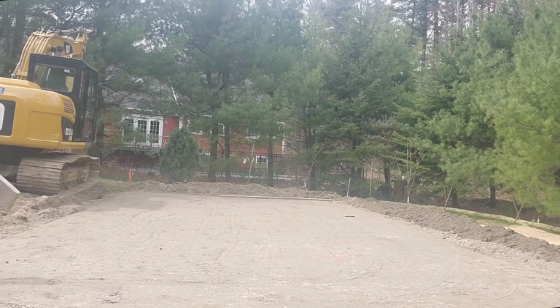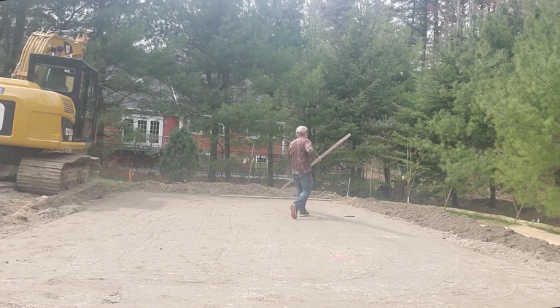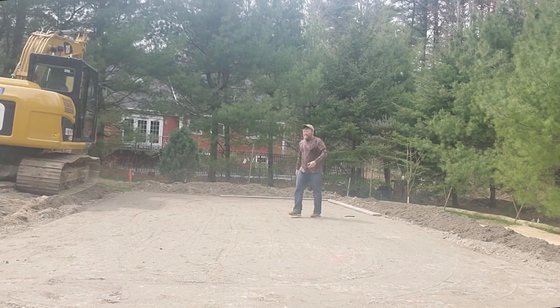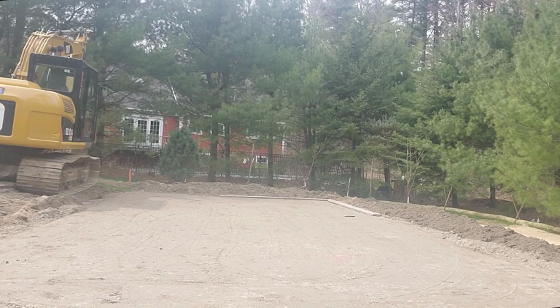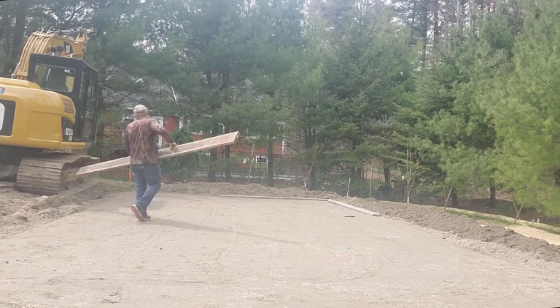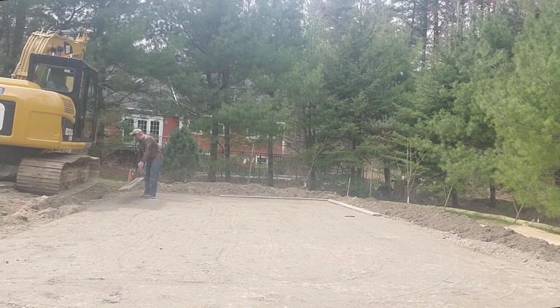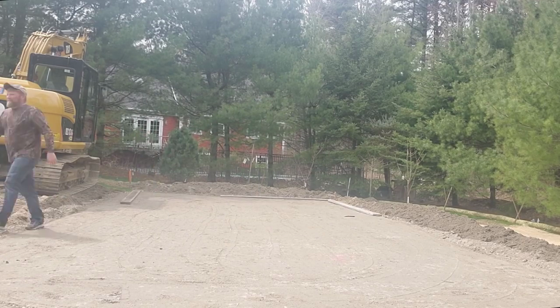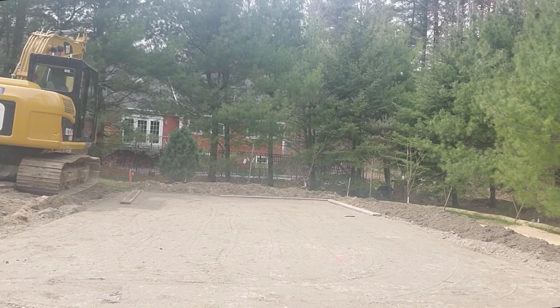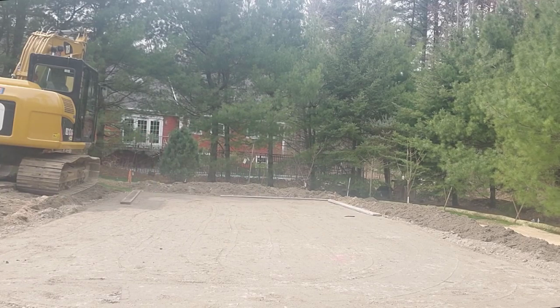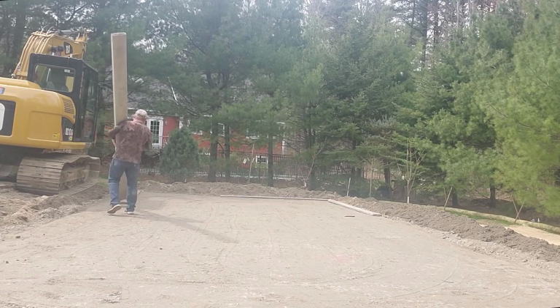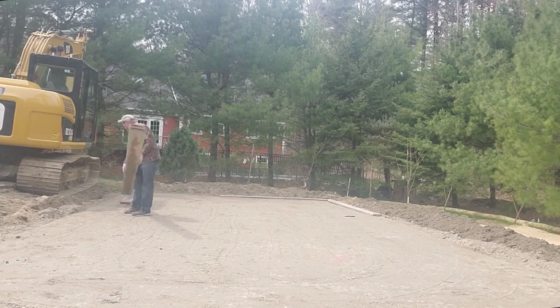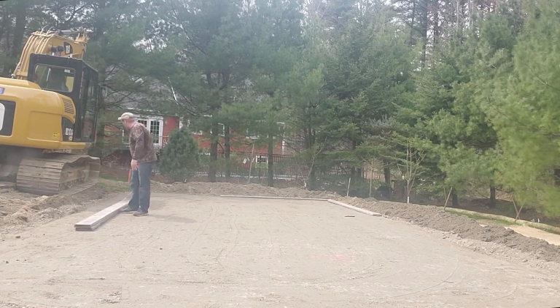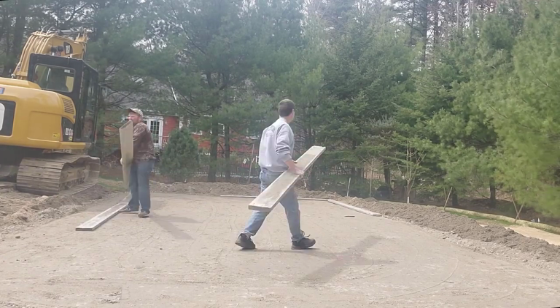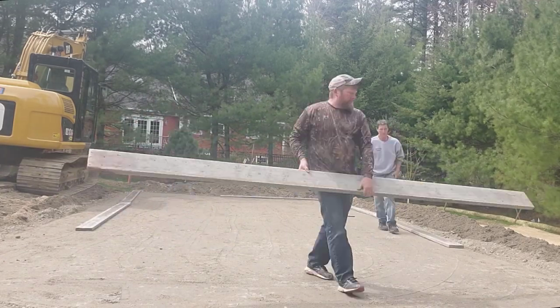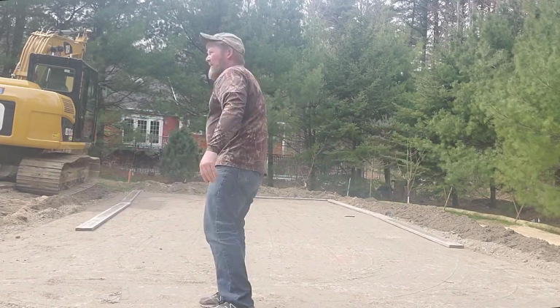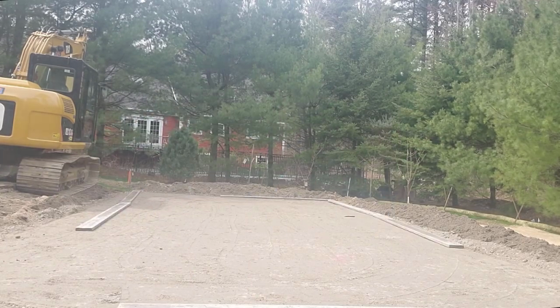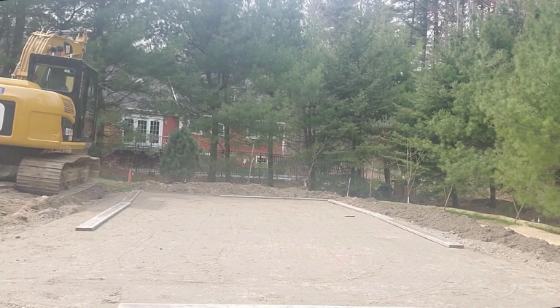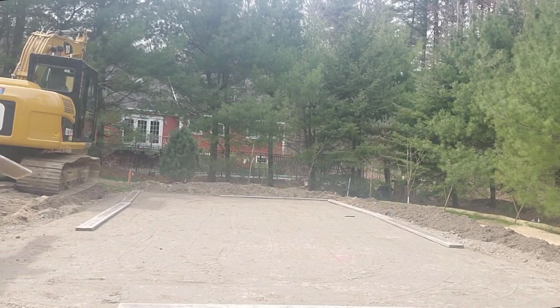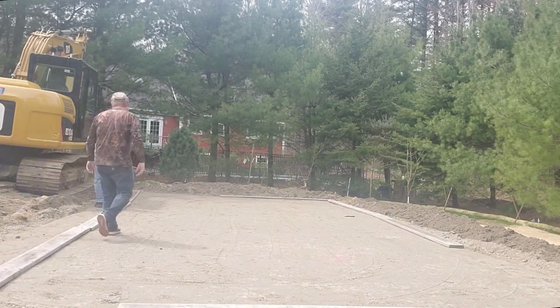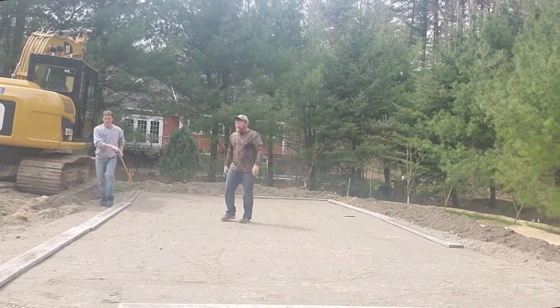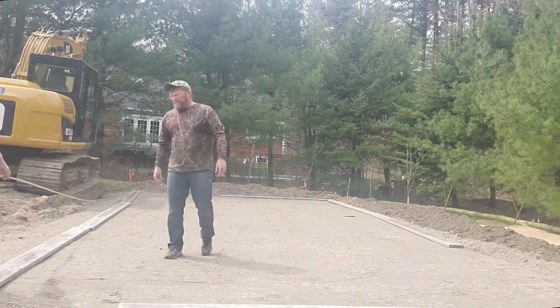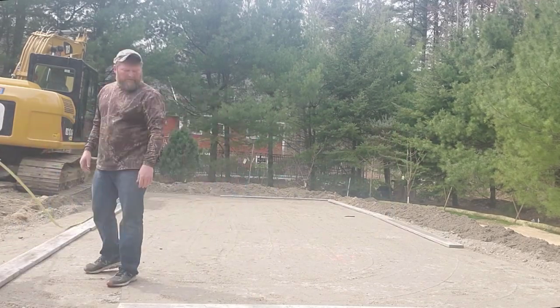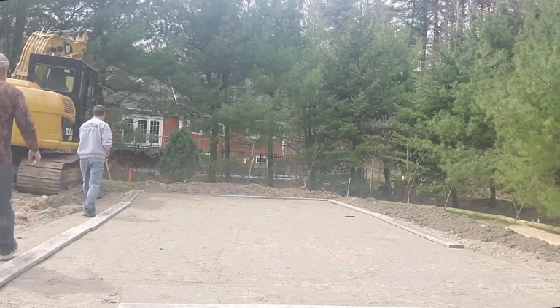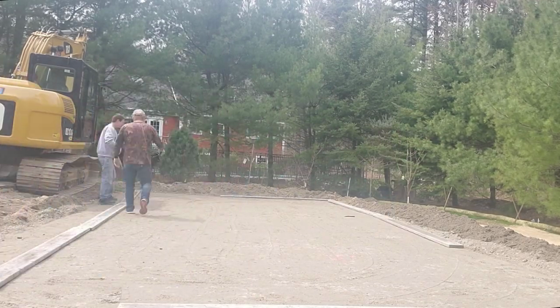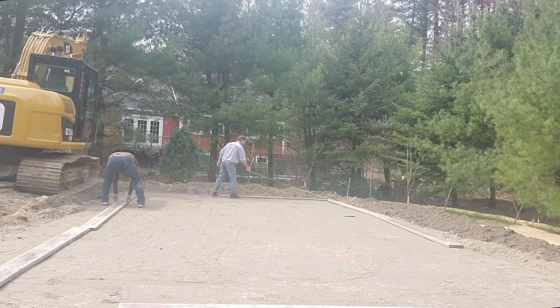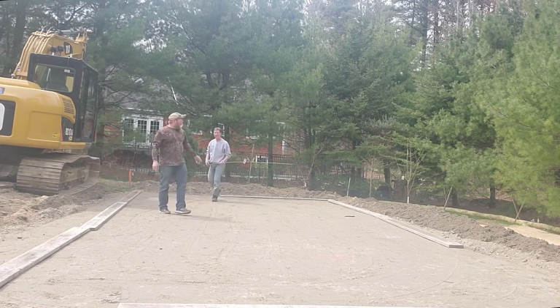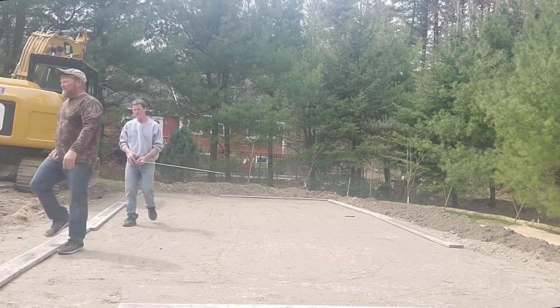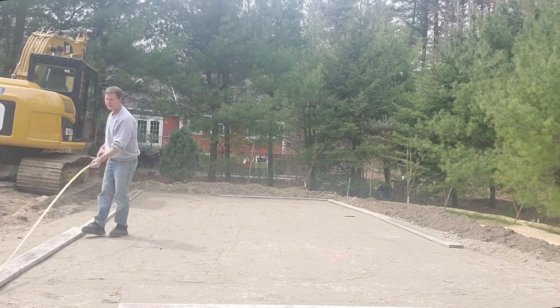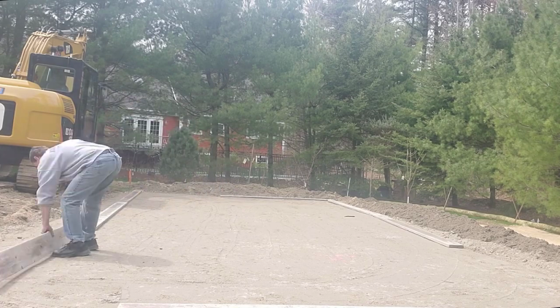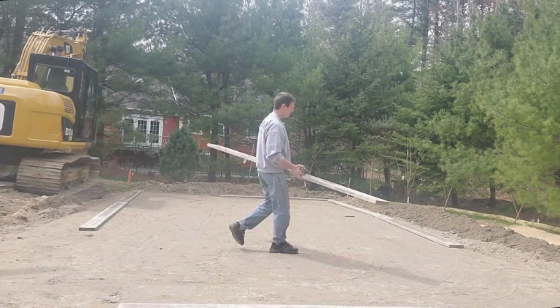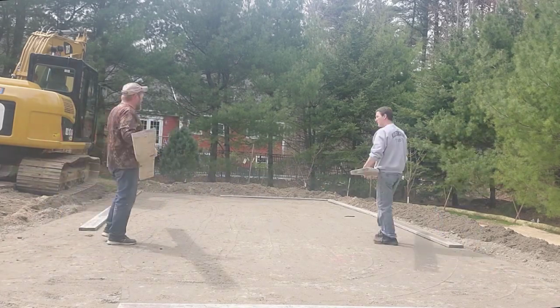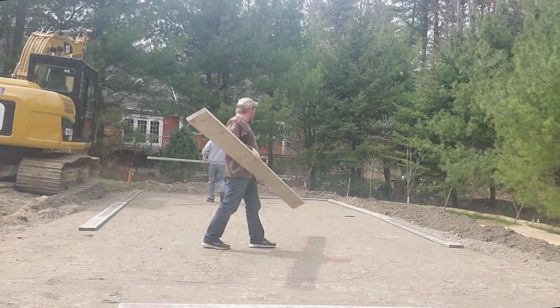Hey everybody, thanks for watching my video. This video is going to be about installing a stamped concrete pad.